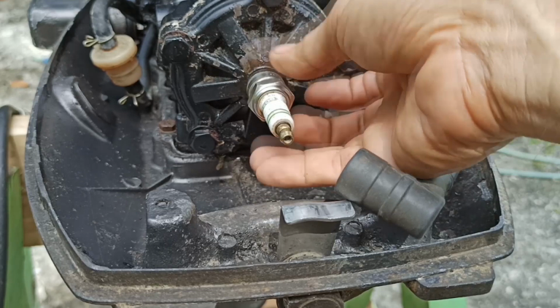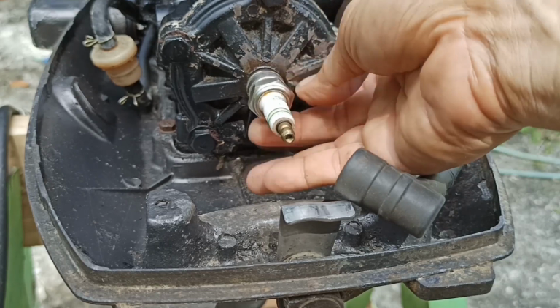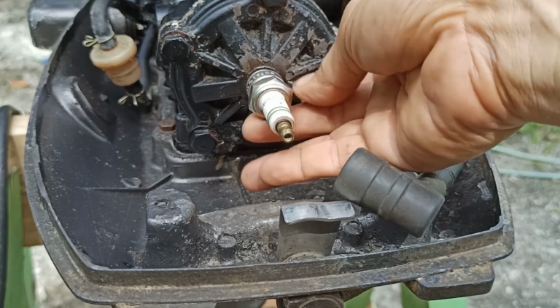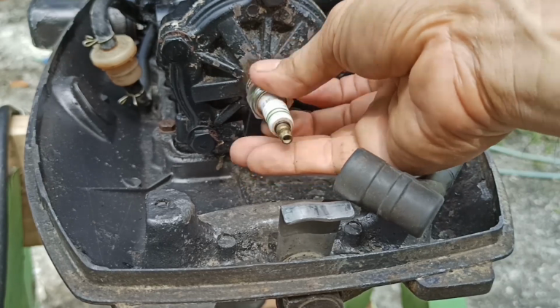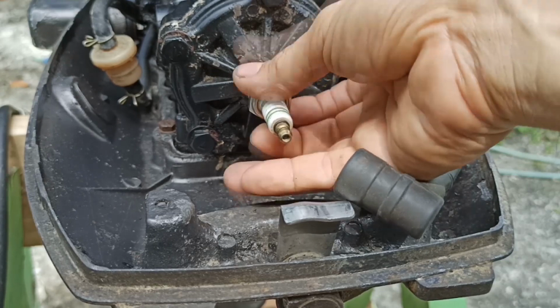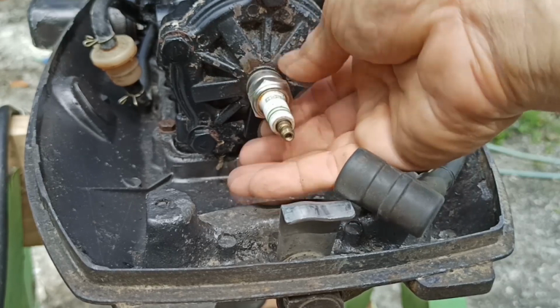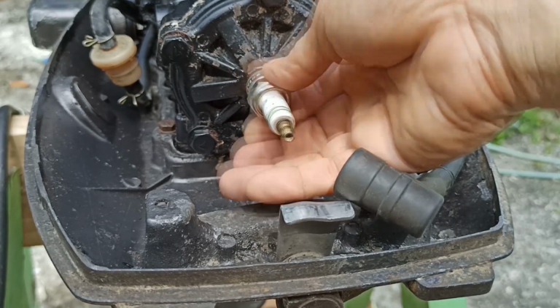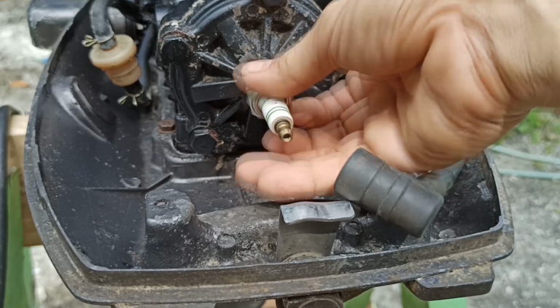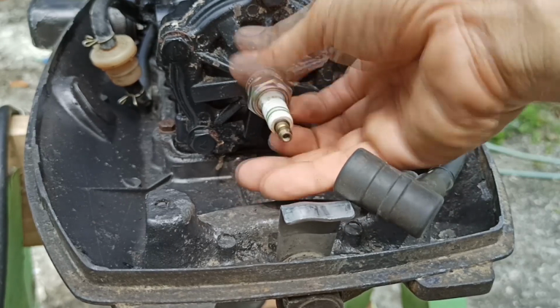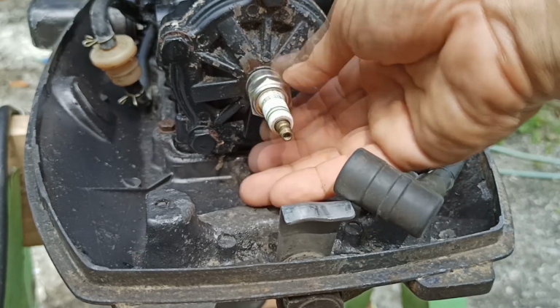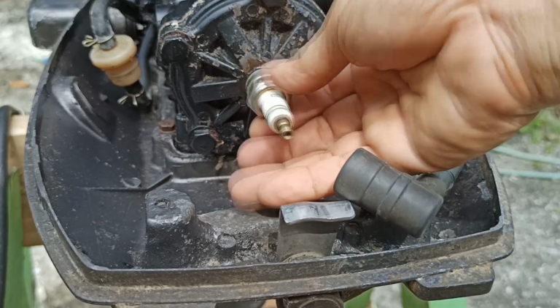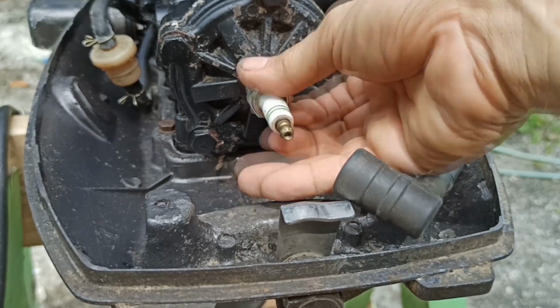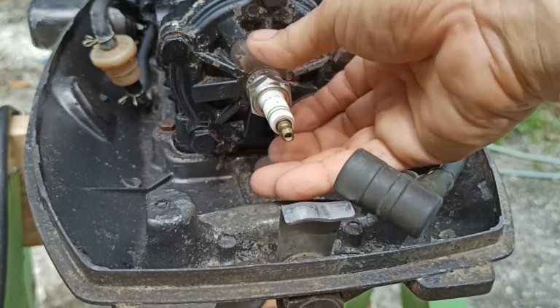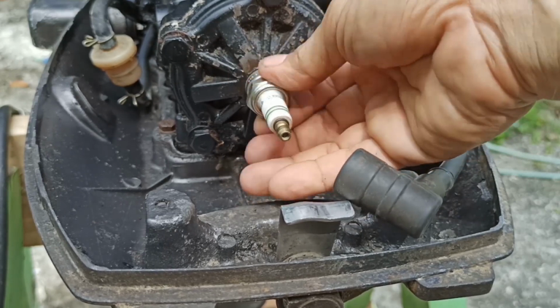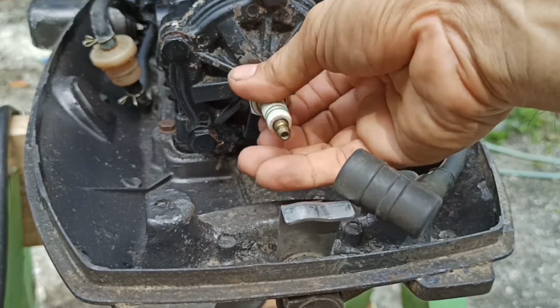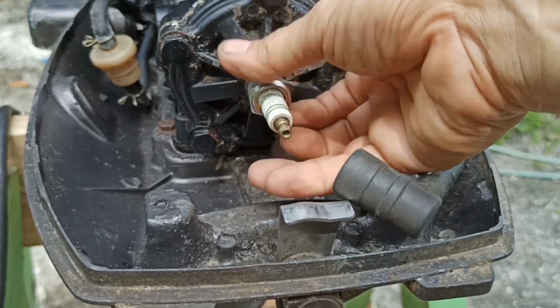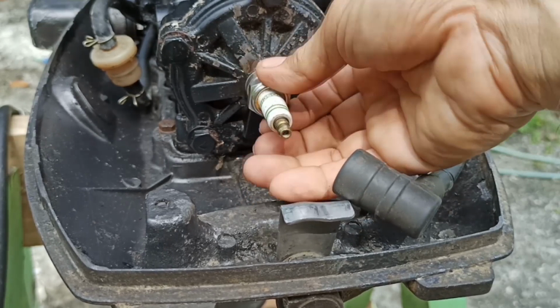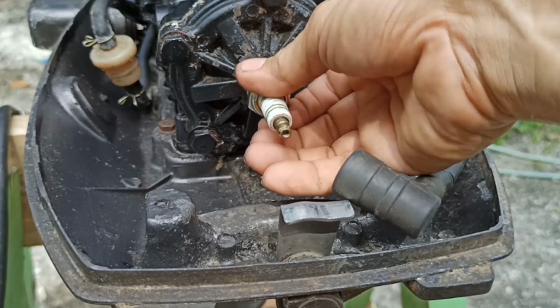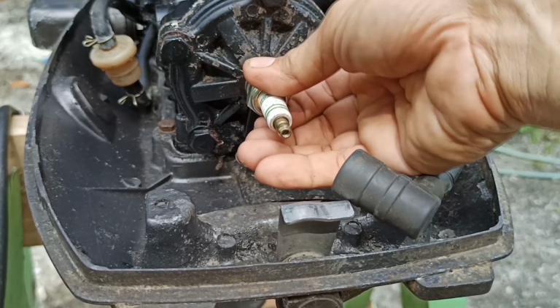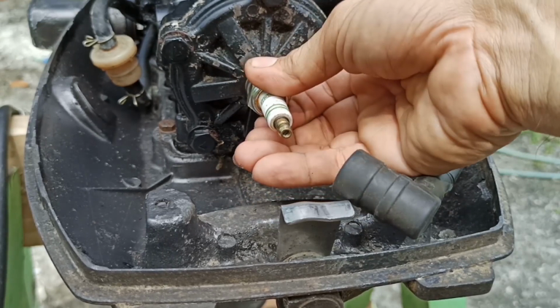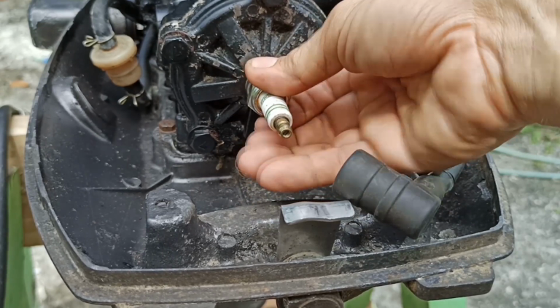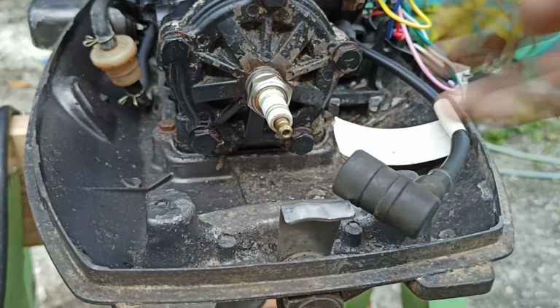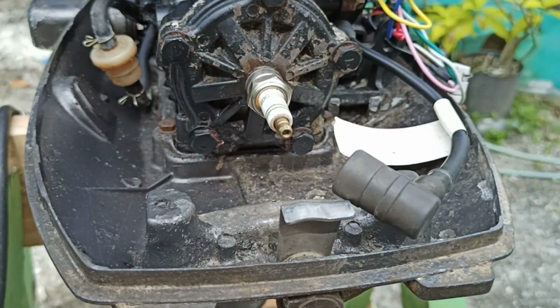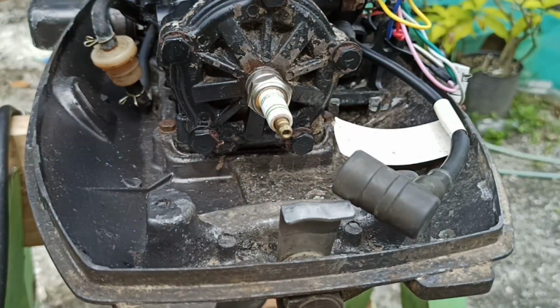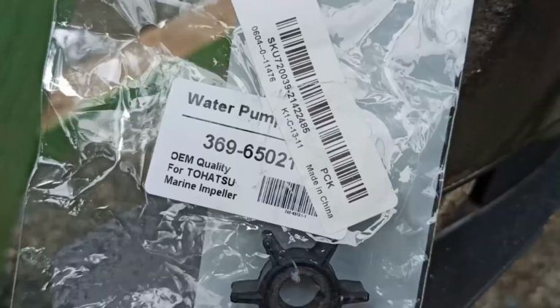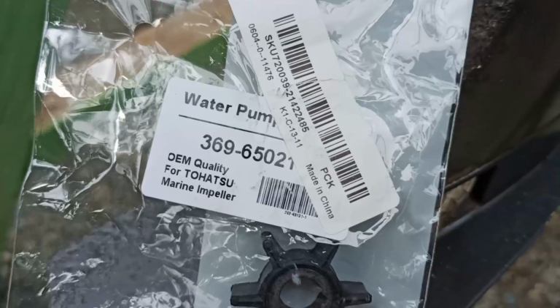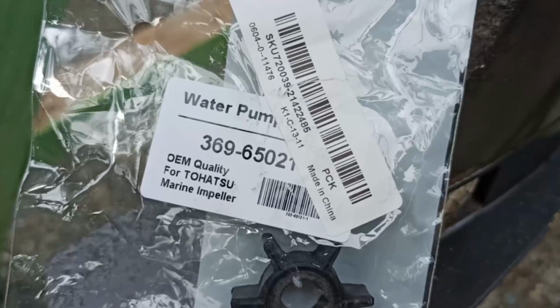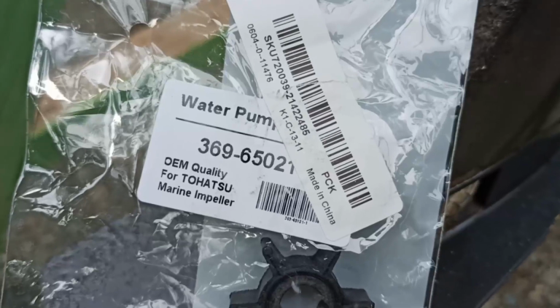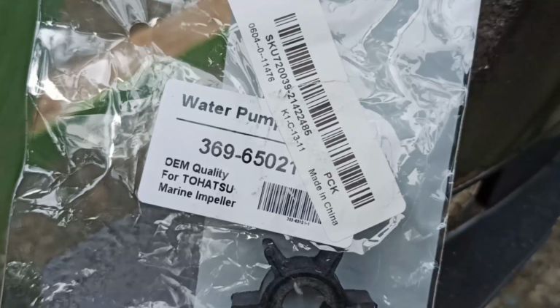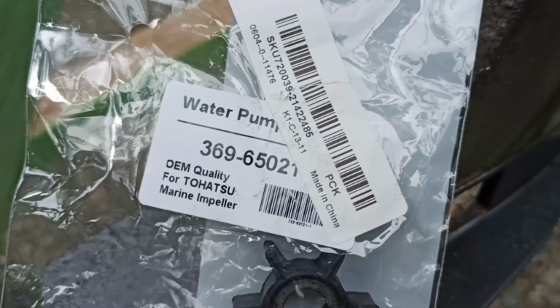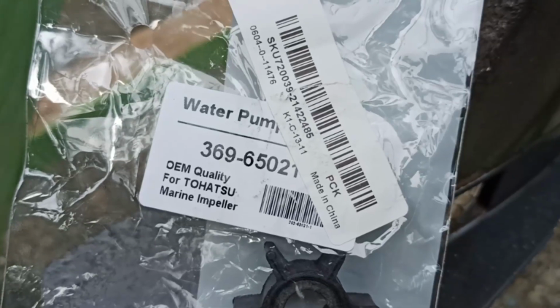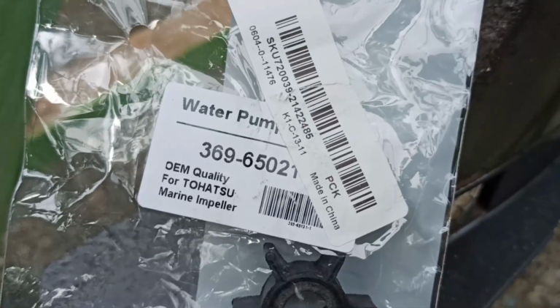So that's it — we have a running engine. Now we're going to install the water cooling impeller.